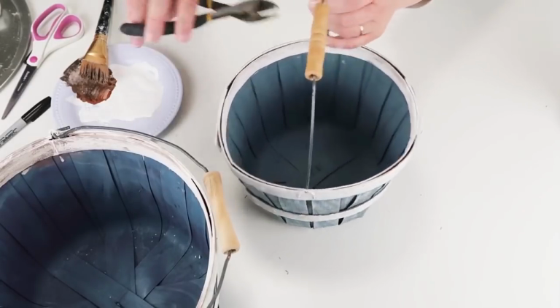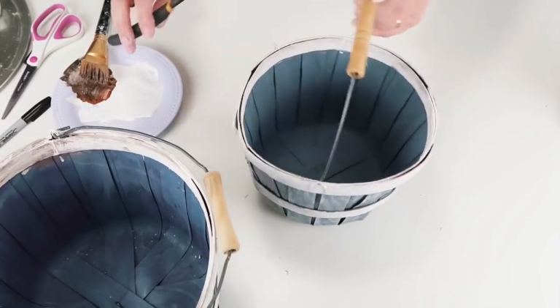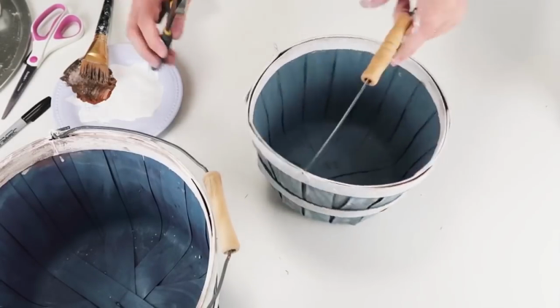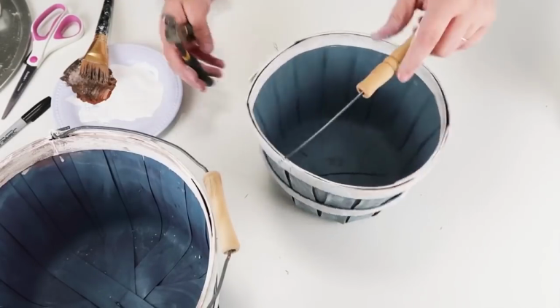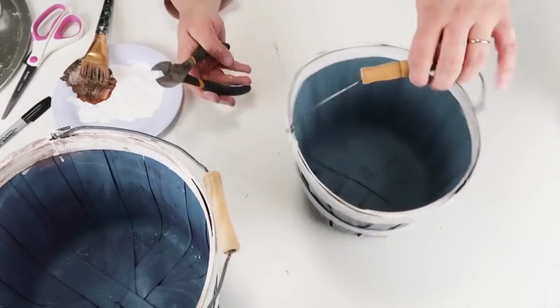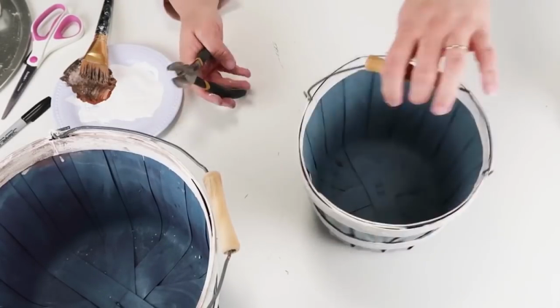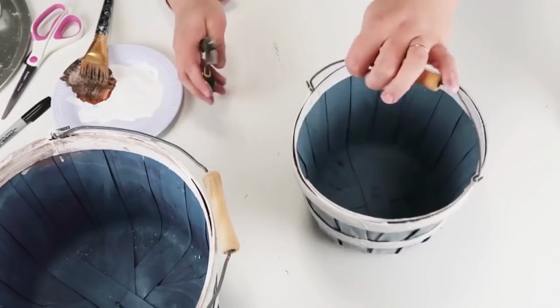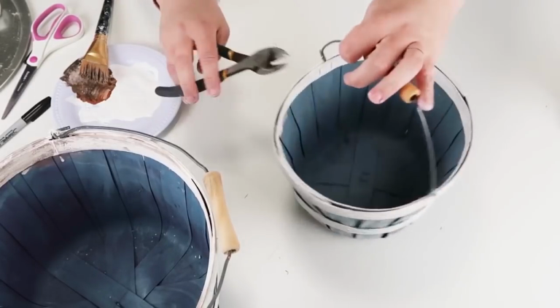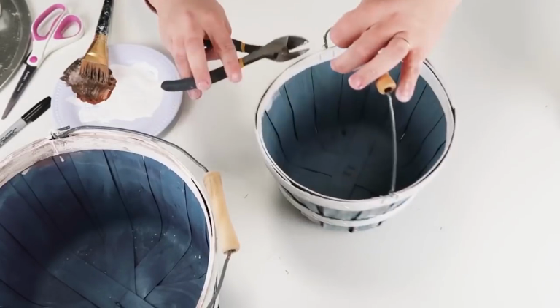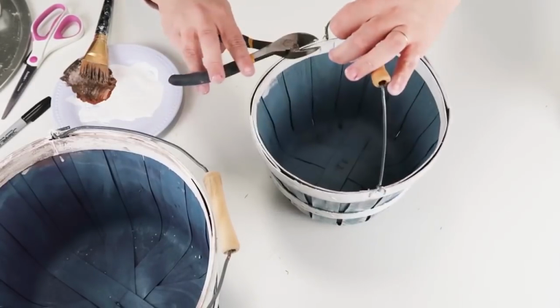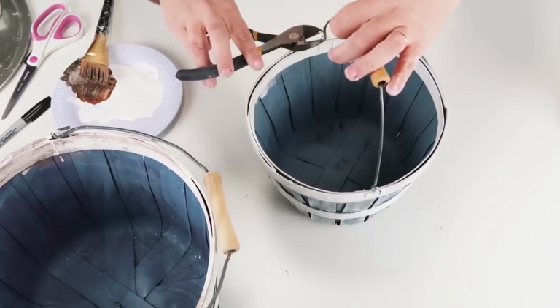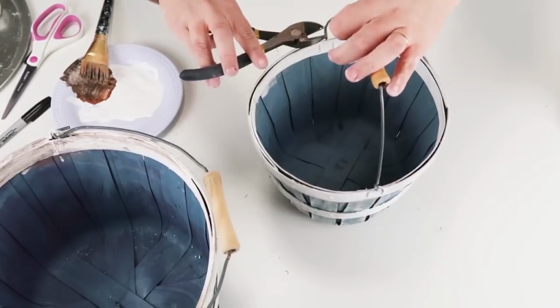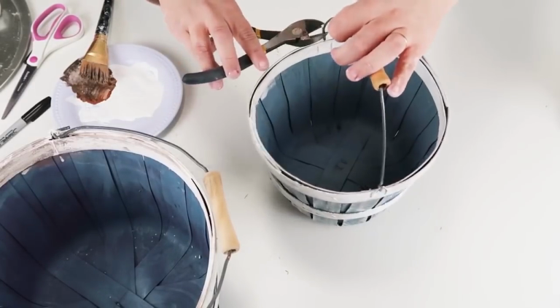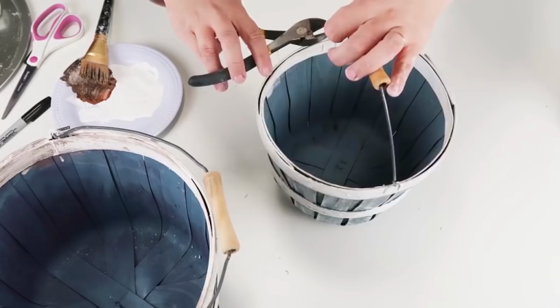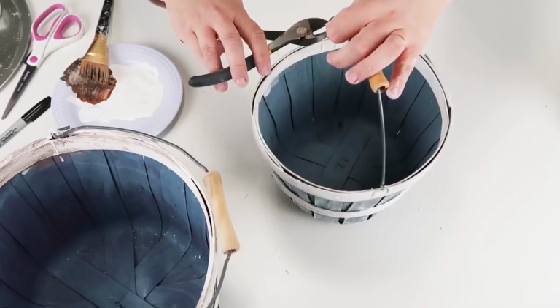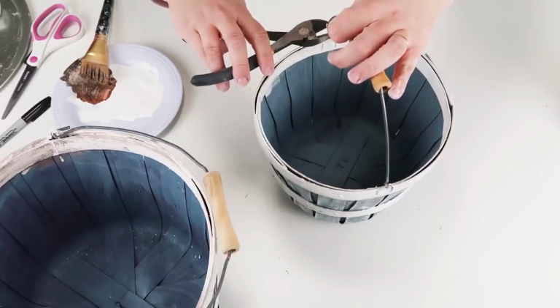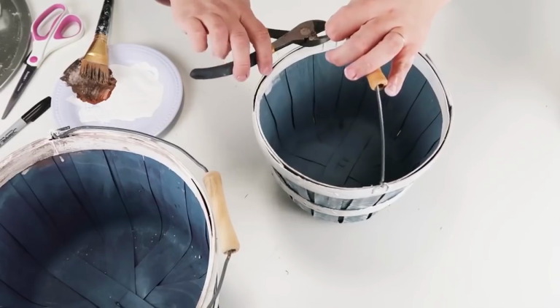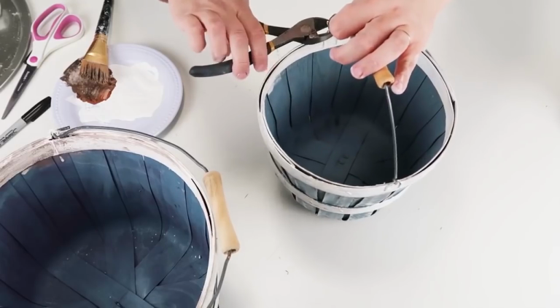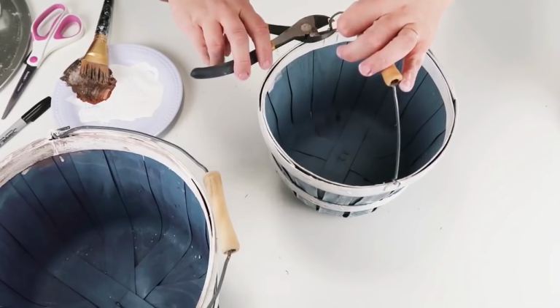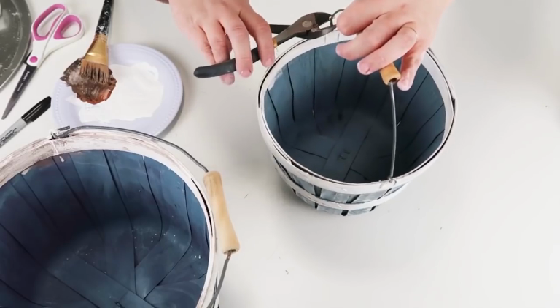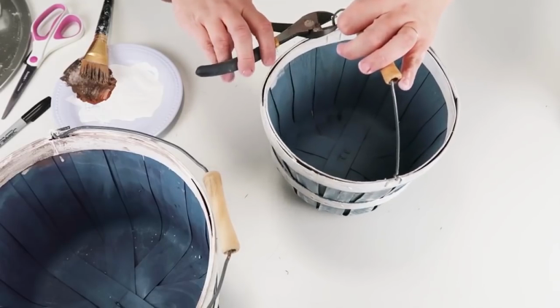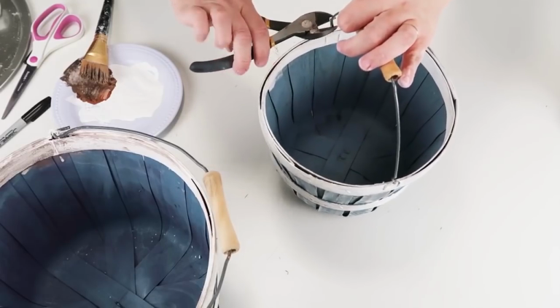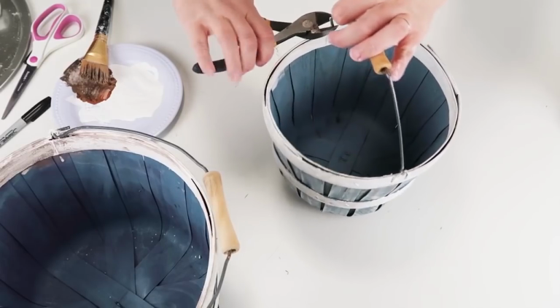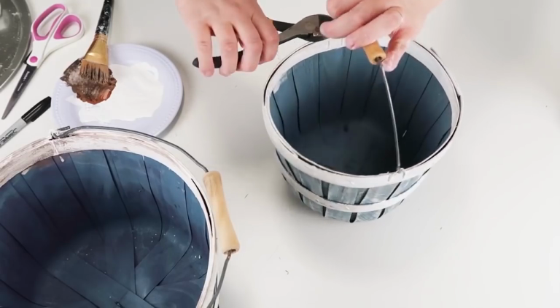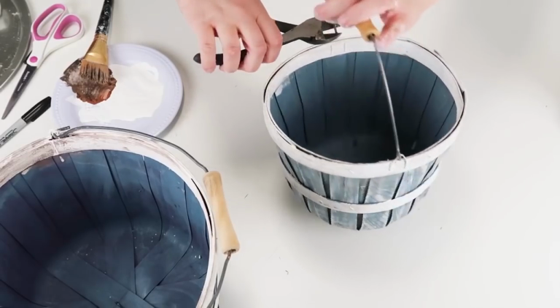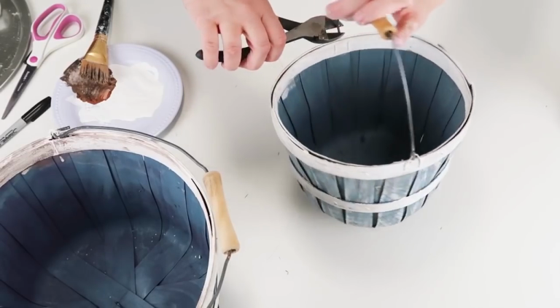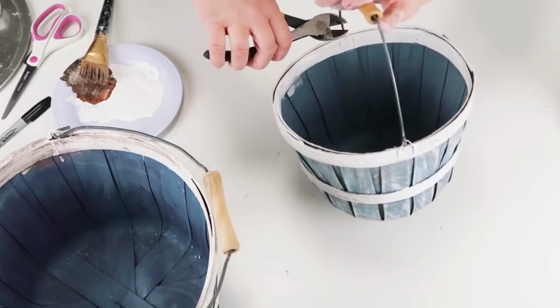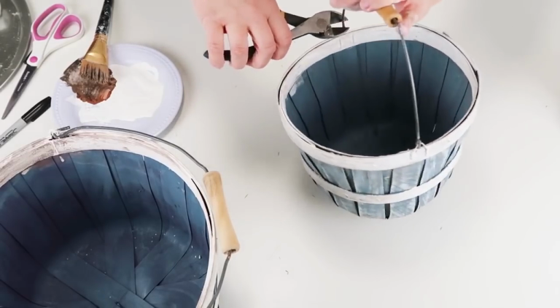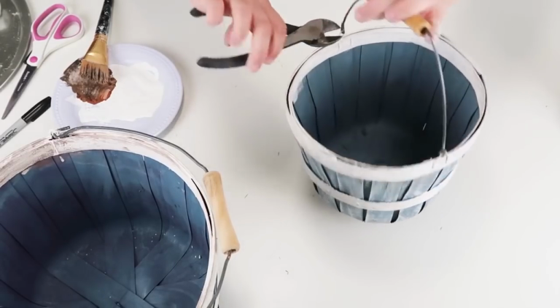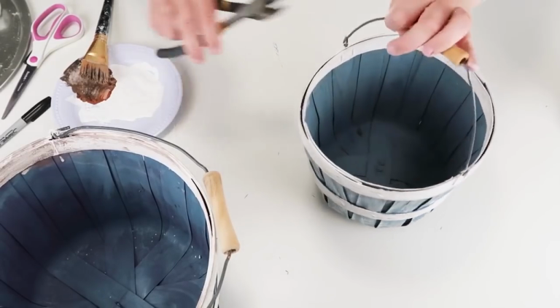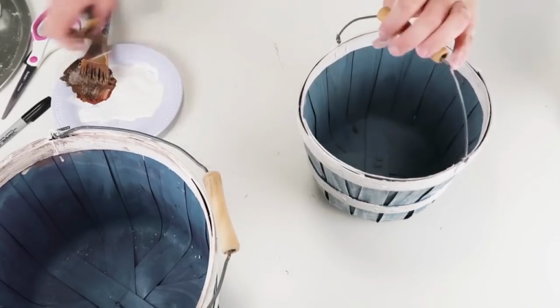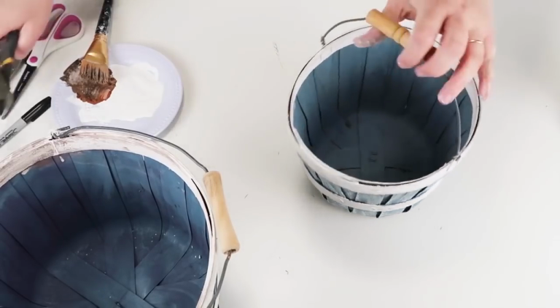Then last I just put the handles back on, and I'll be using it to display towels in my bathroom.